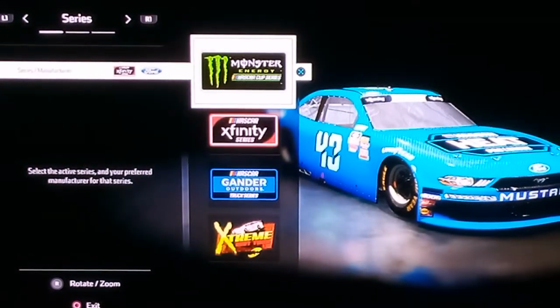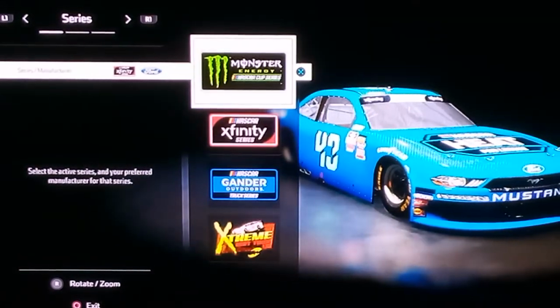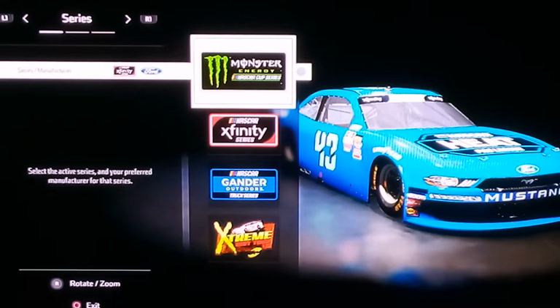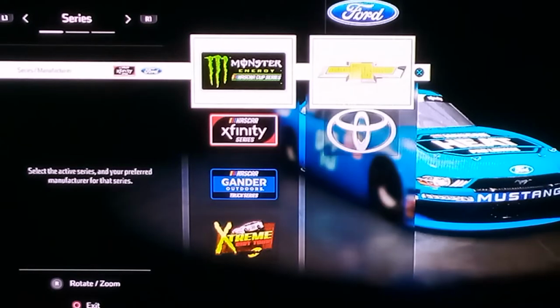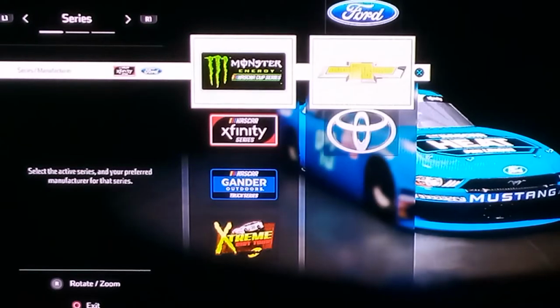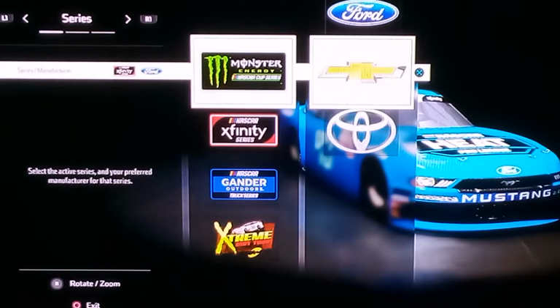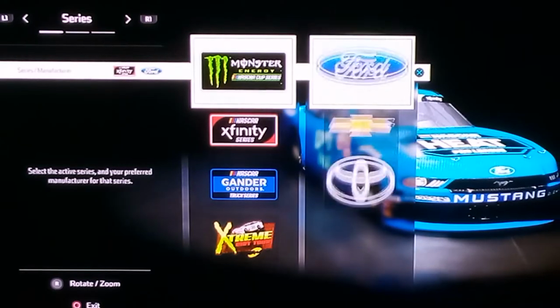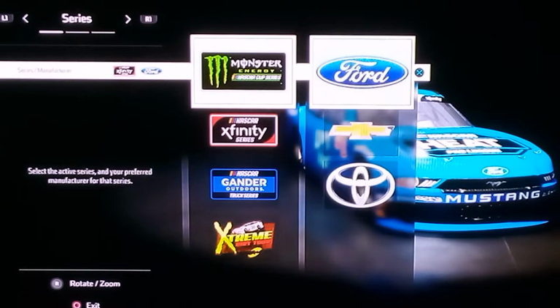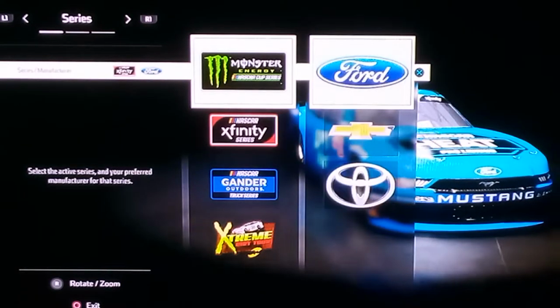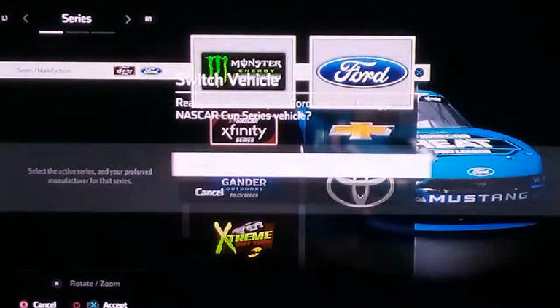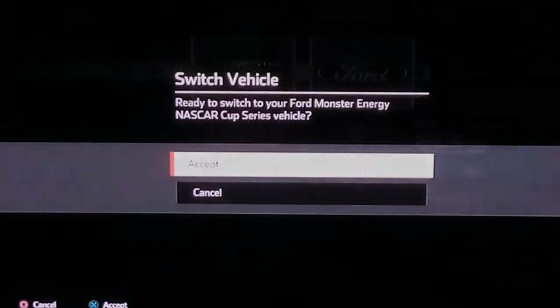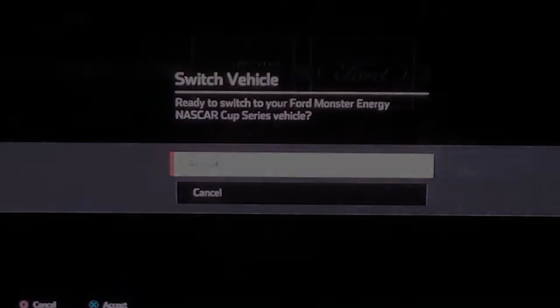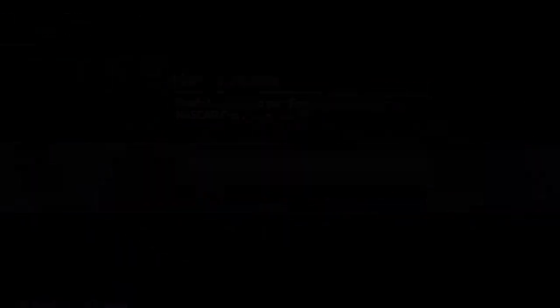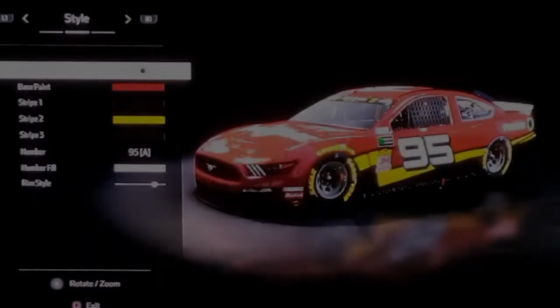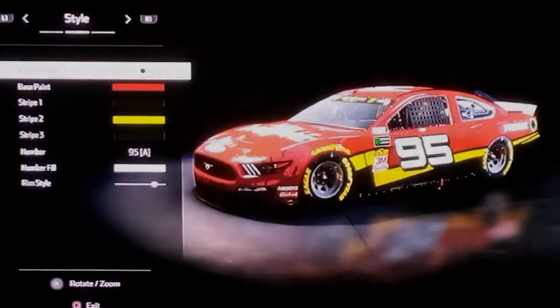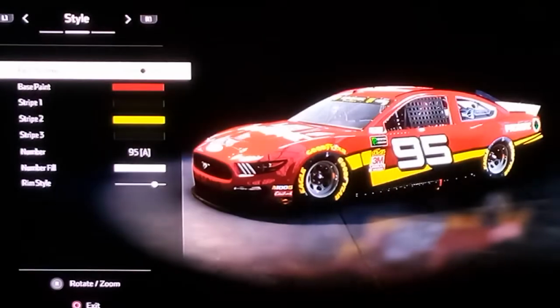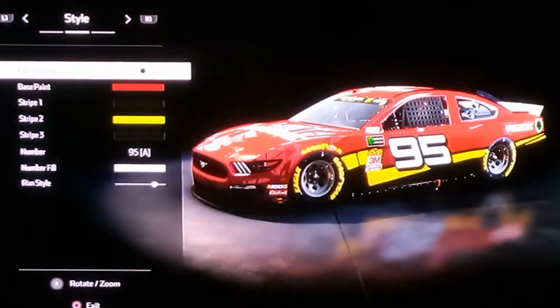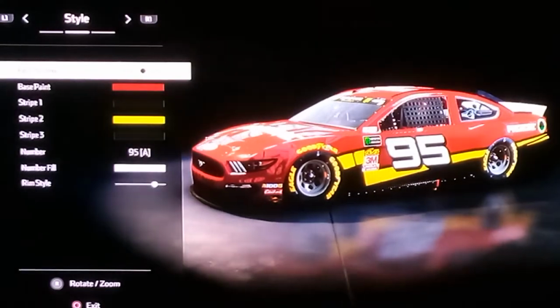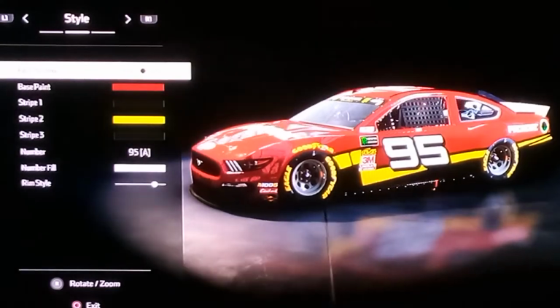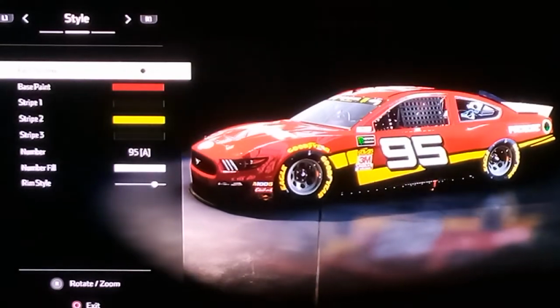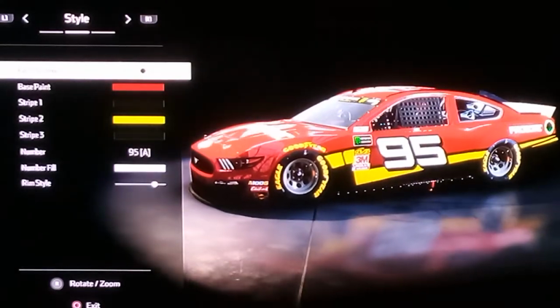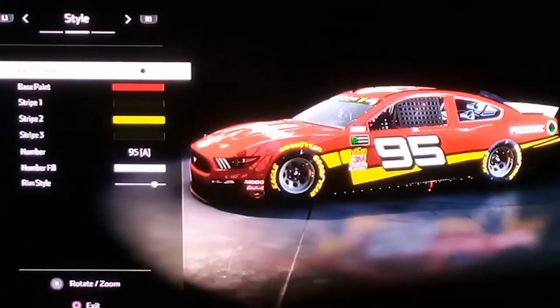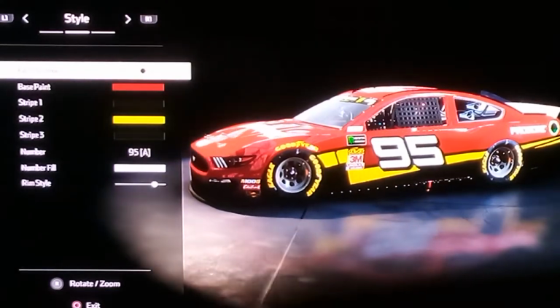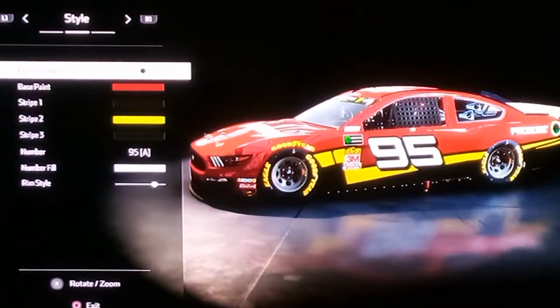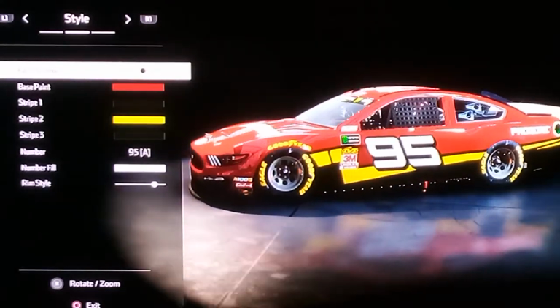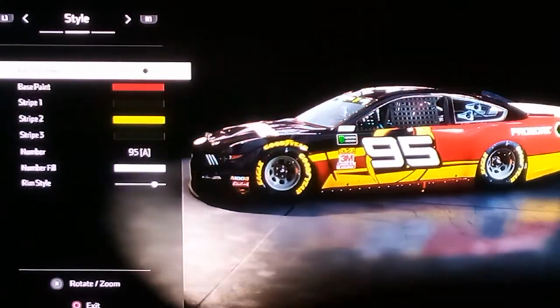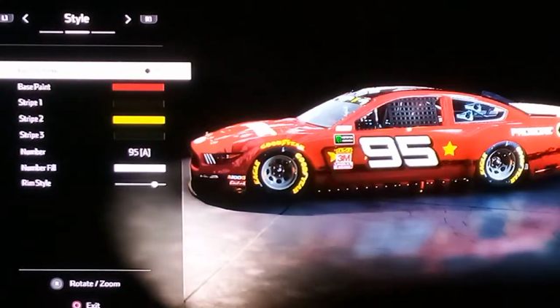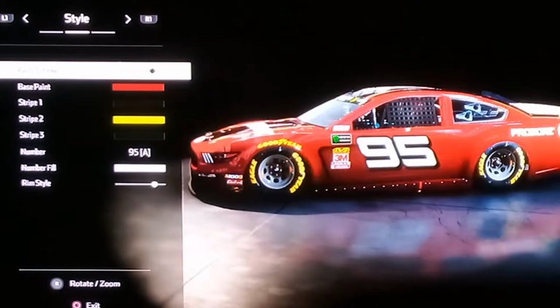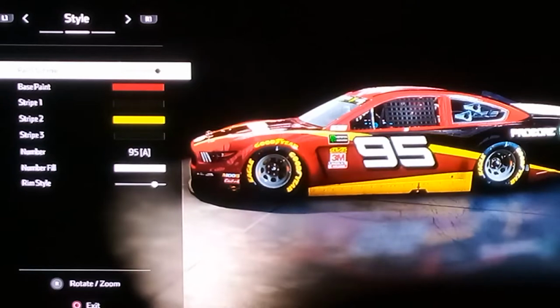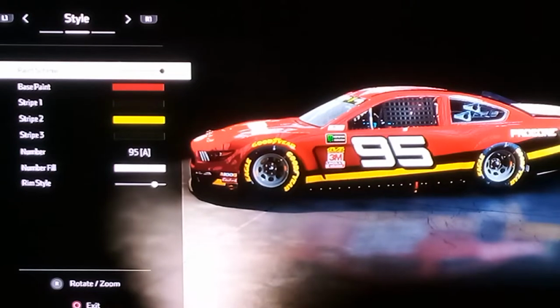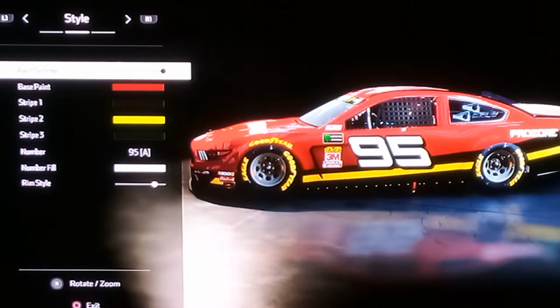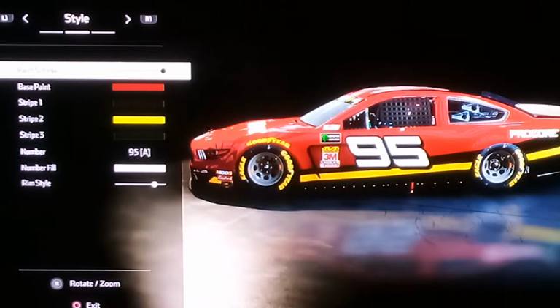Alright, so go on Series slash Manufacturer, do one plus our energy cut series with a board. And then we are here.